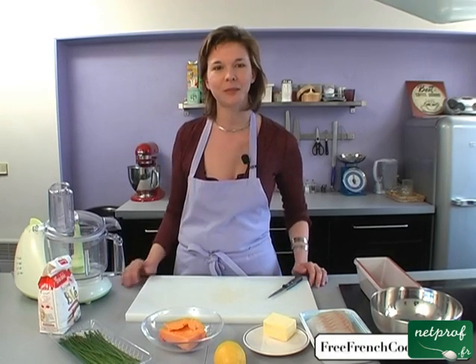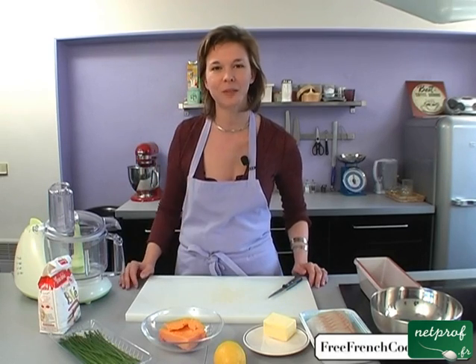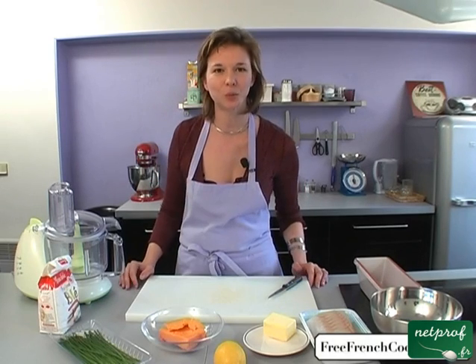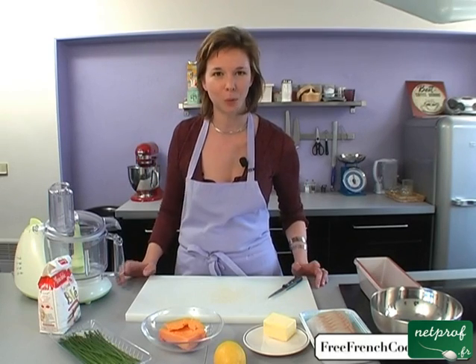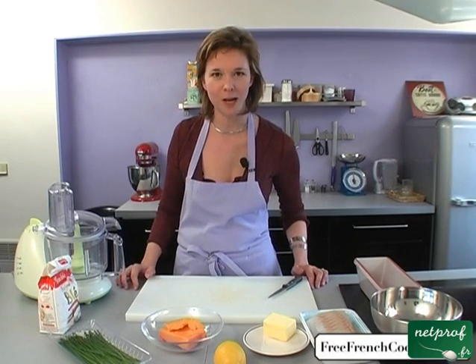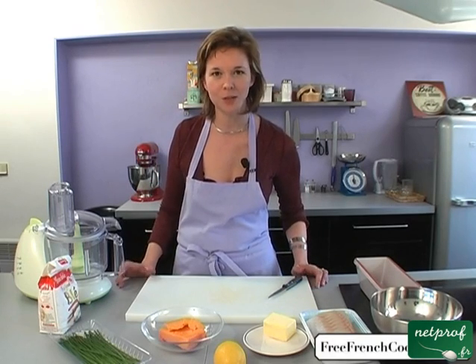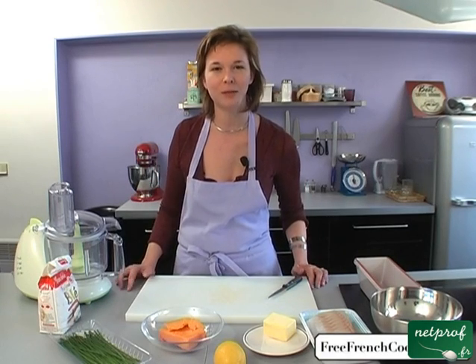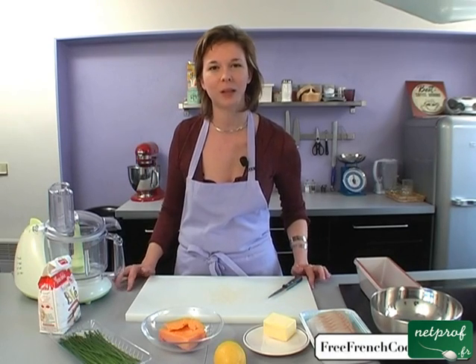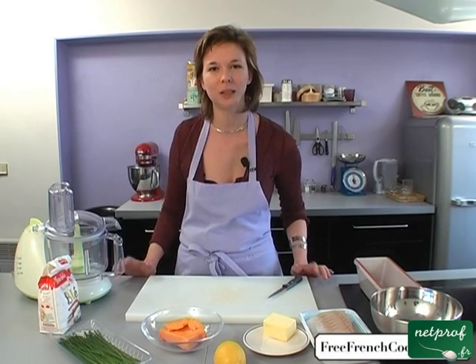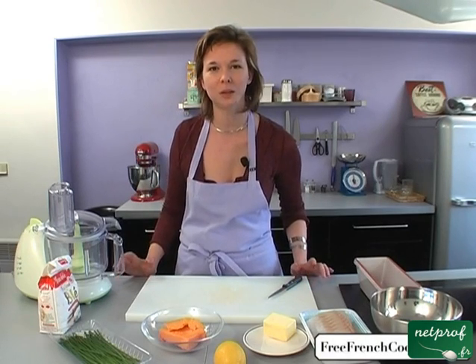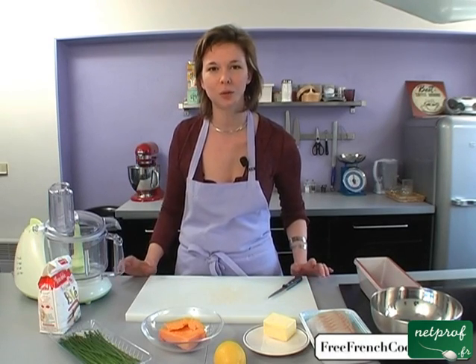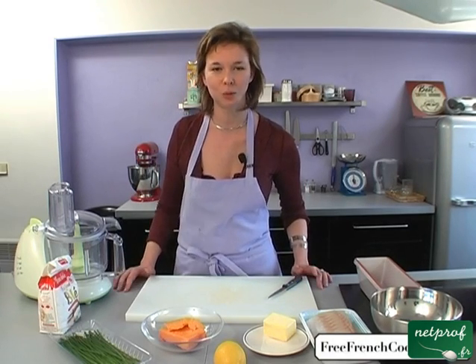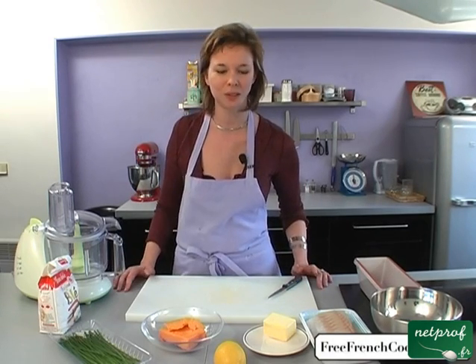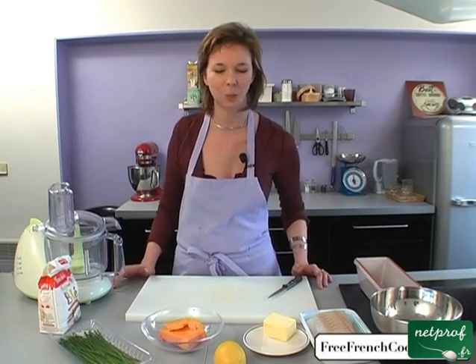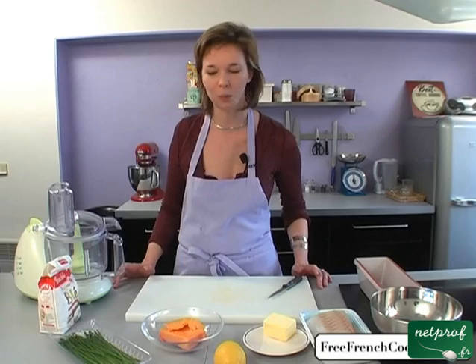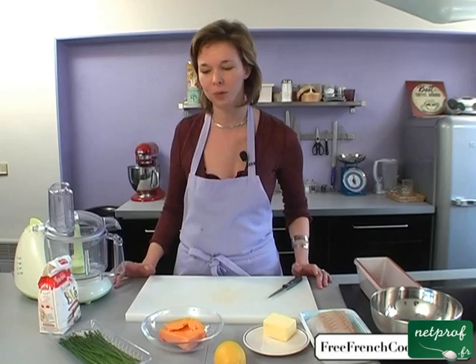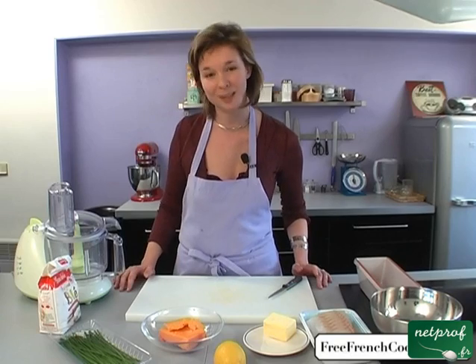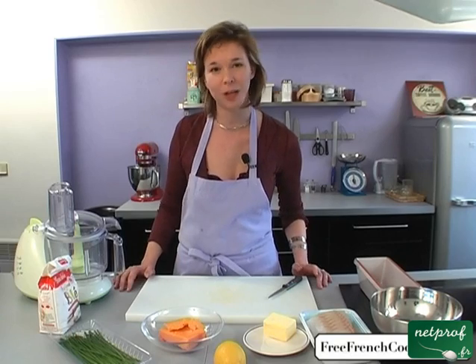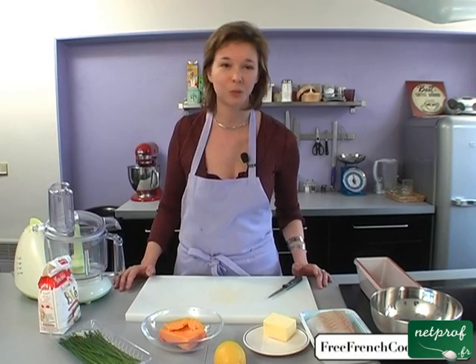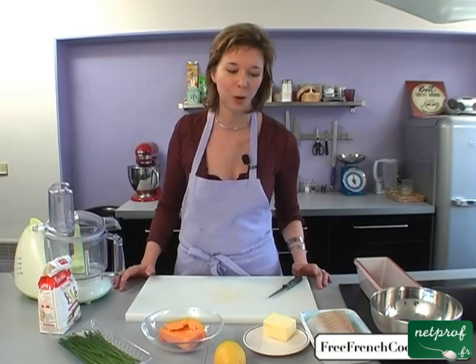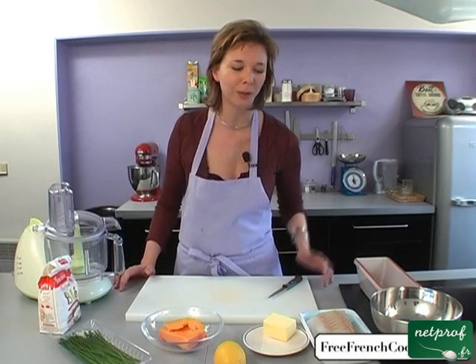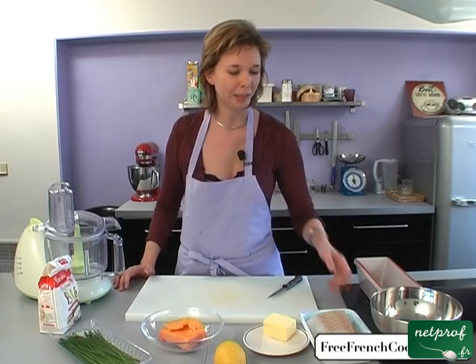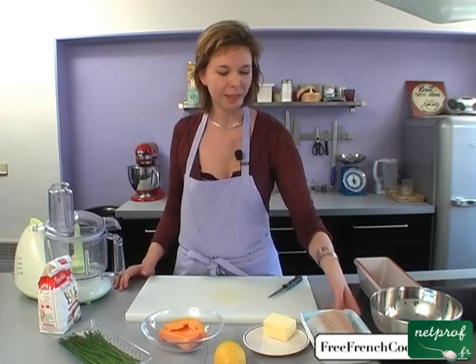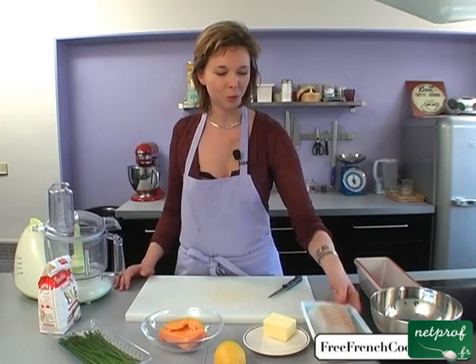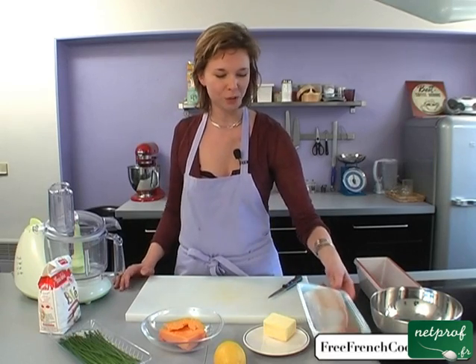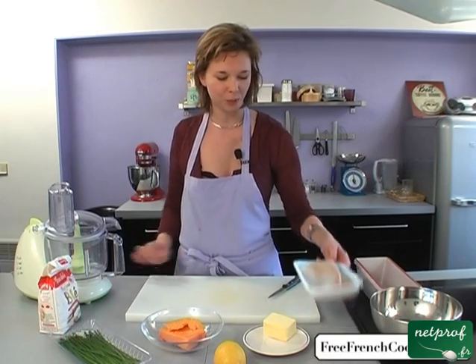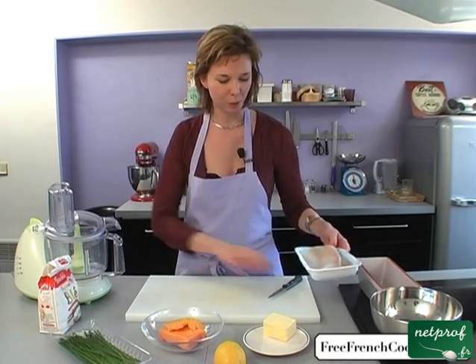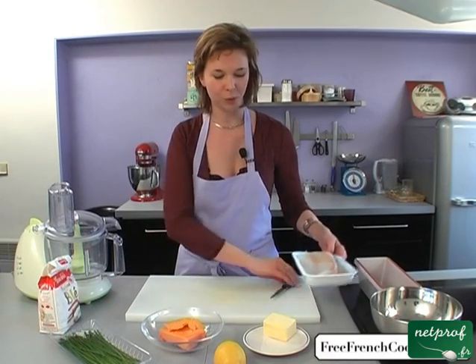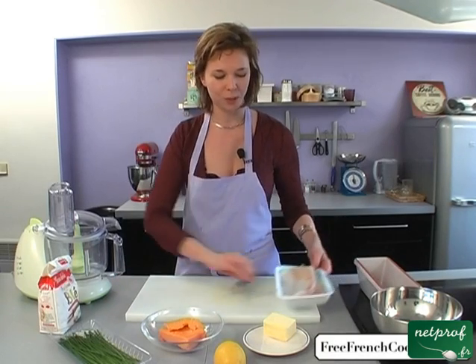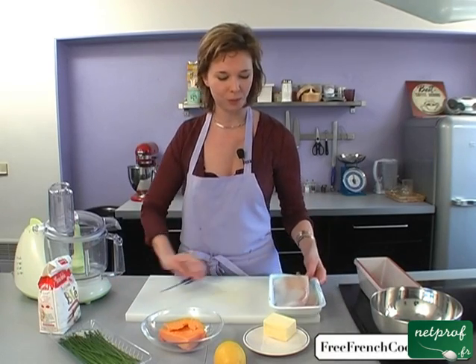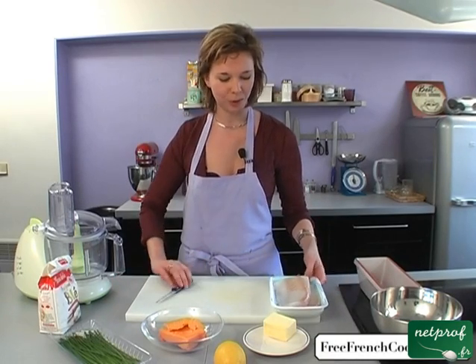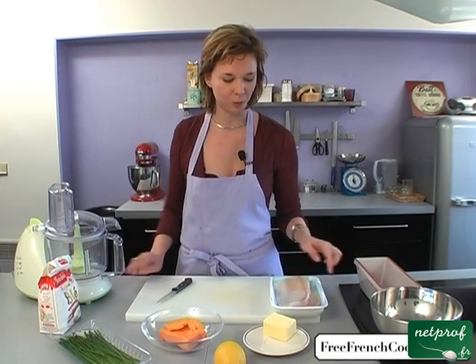The ingredients for this dish are cheese, flour, lemon, chives, and butter. And fish, of course.